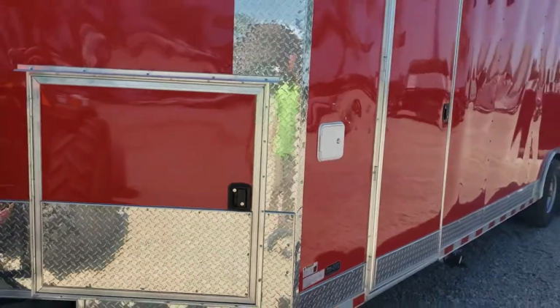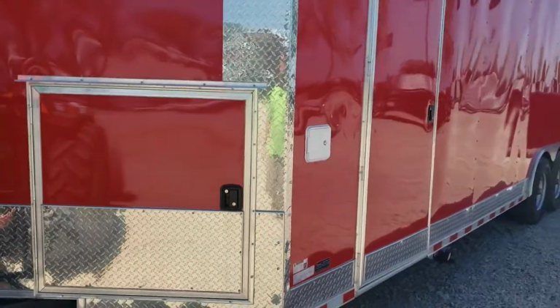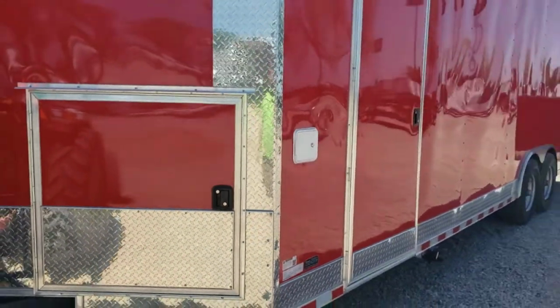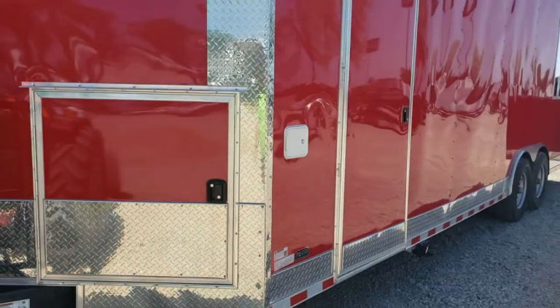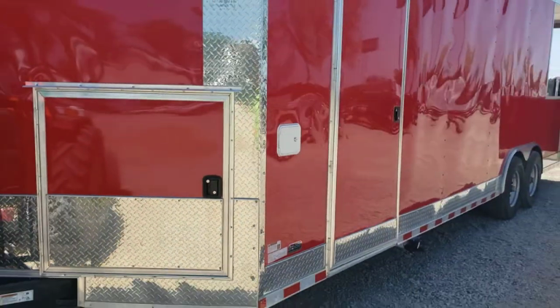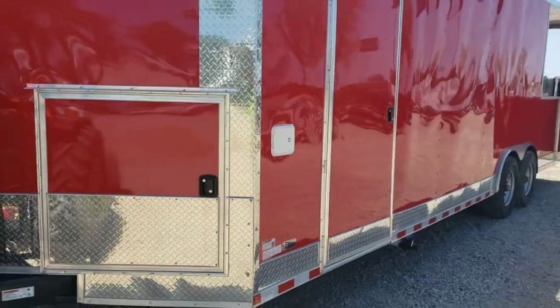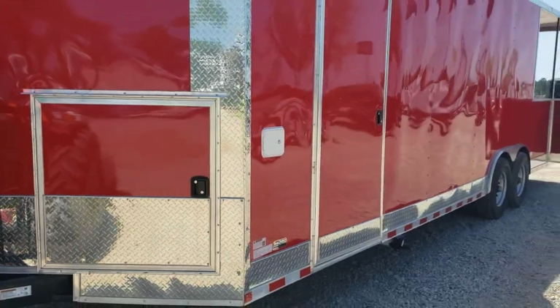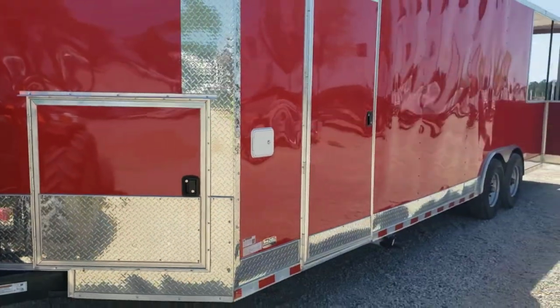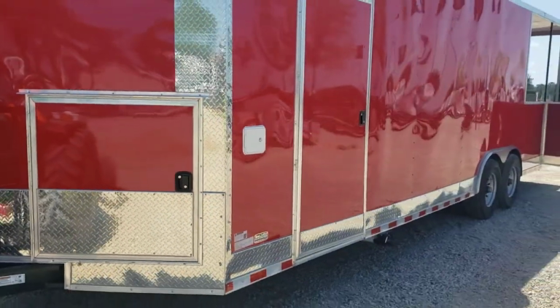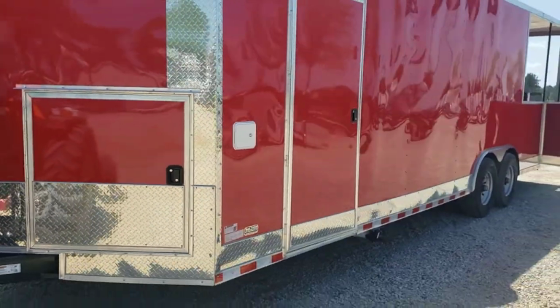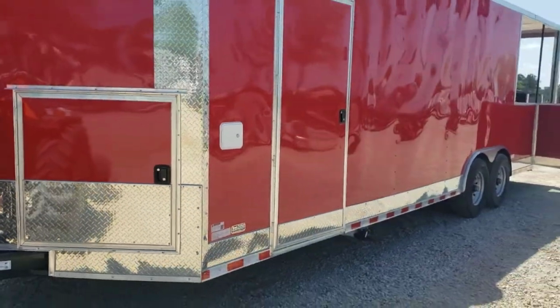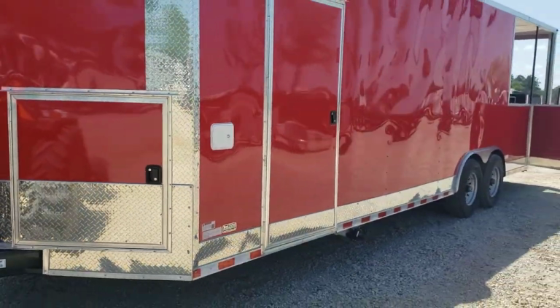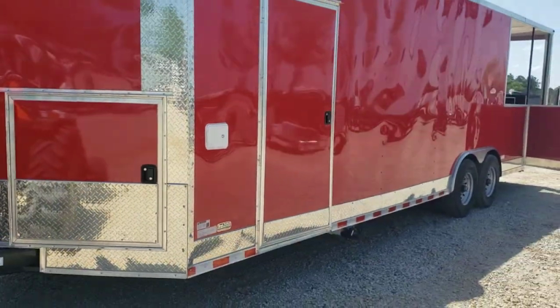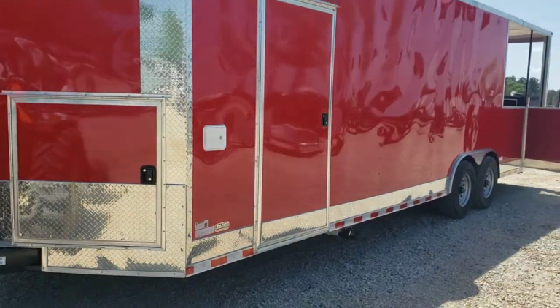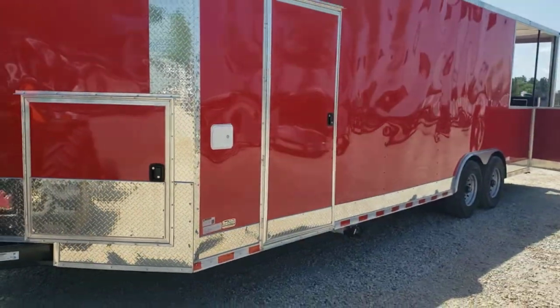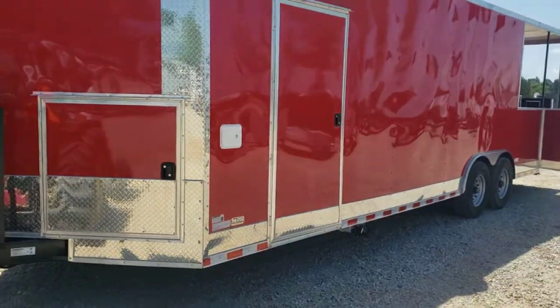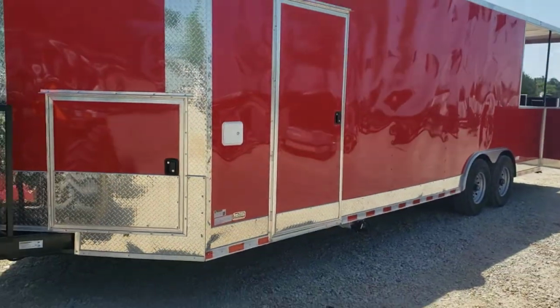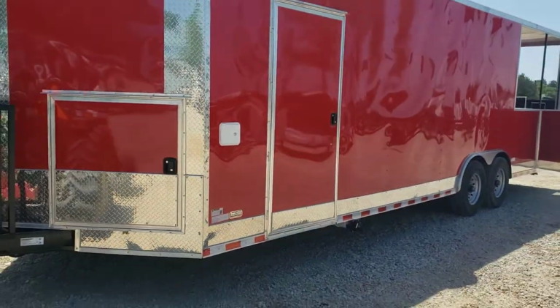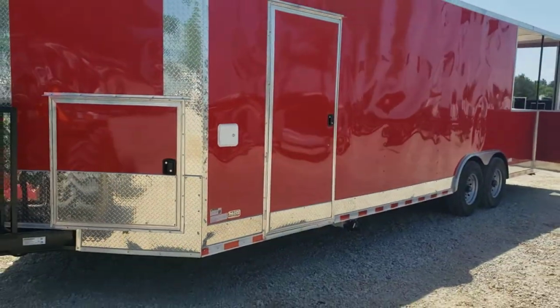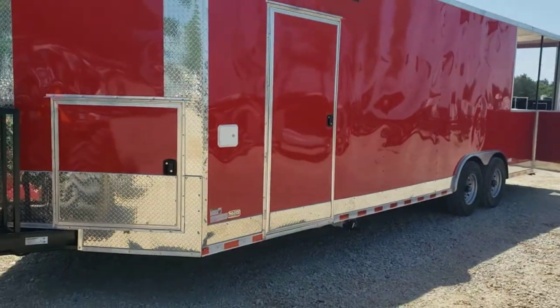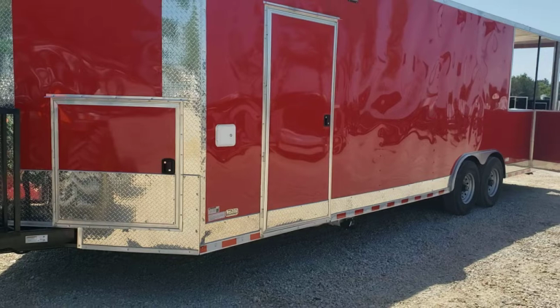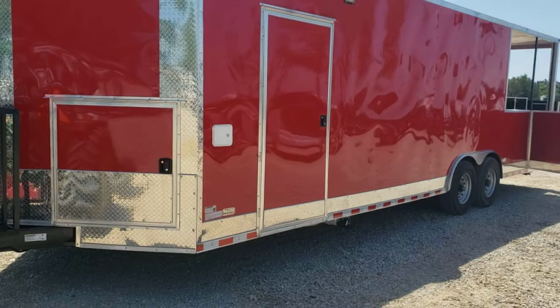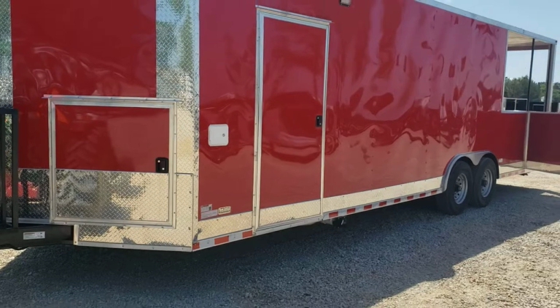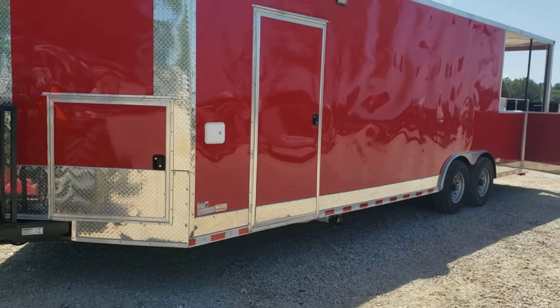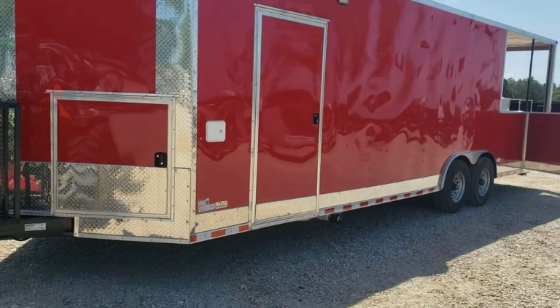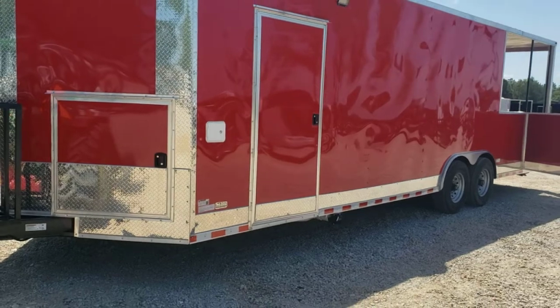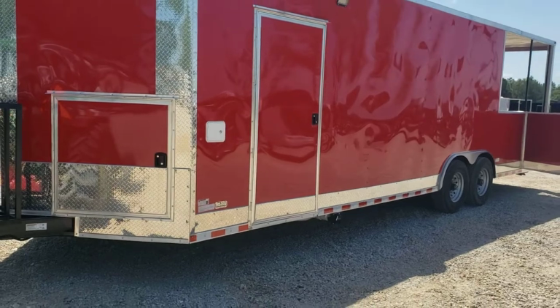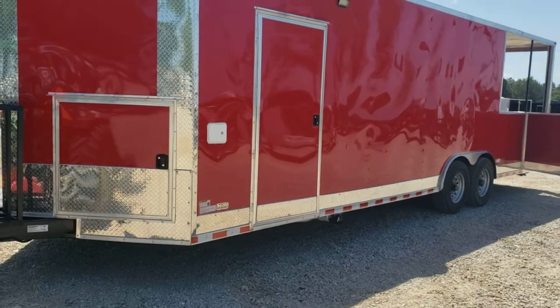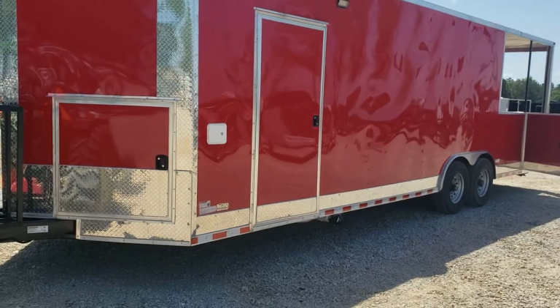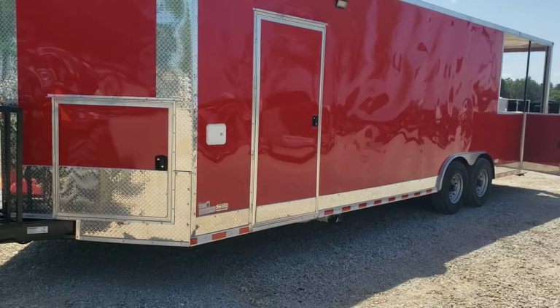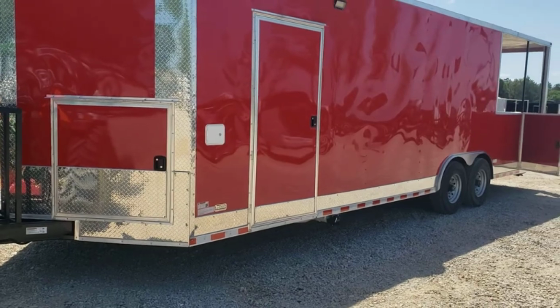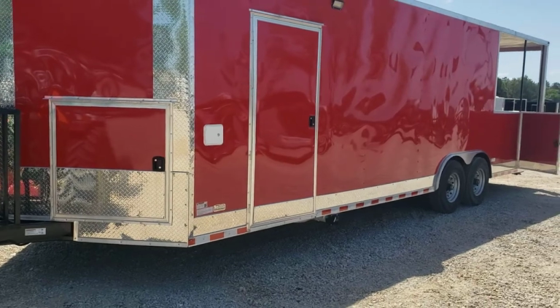This is an eight and a half by 28 concession trailer with the porch on the back.